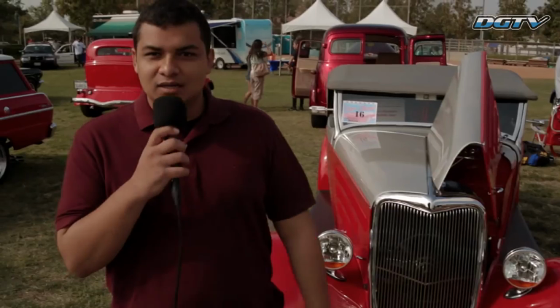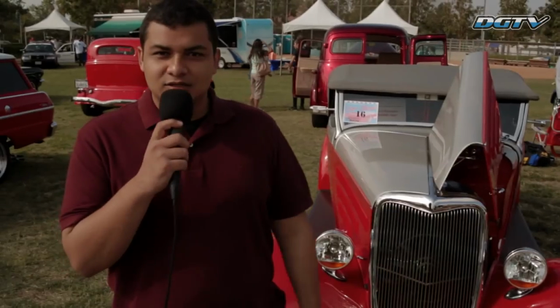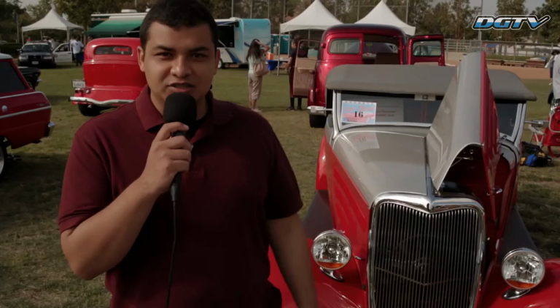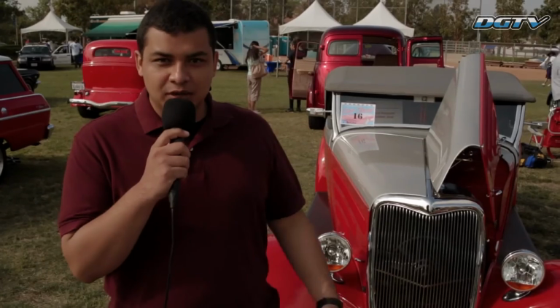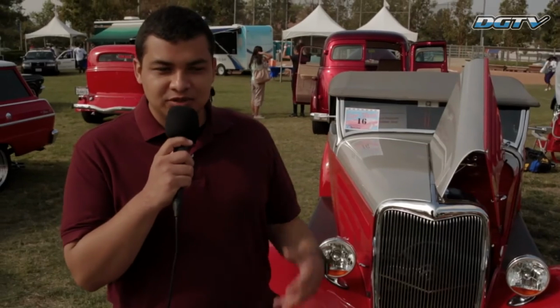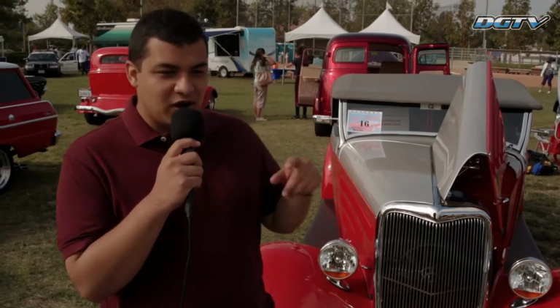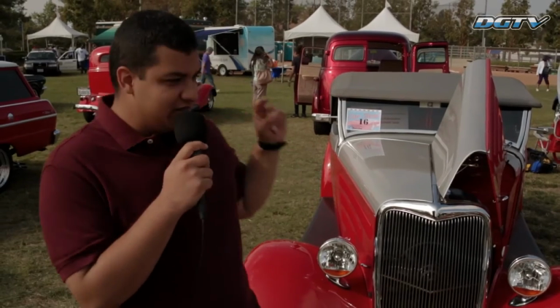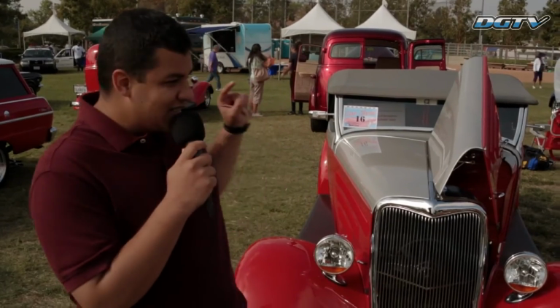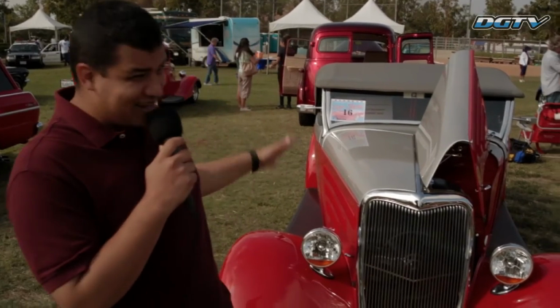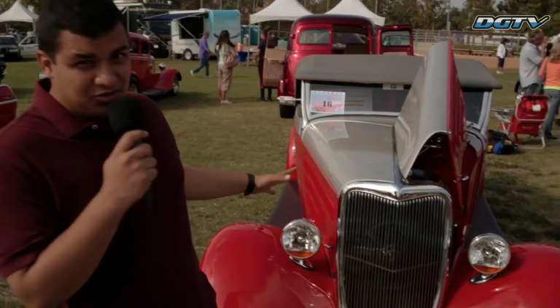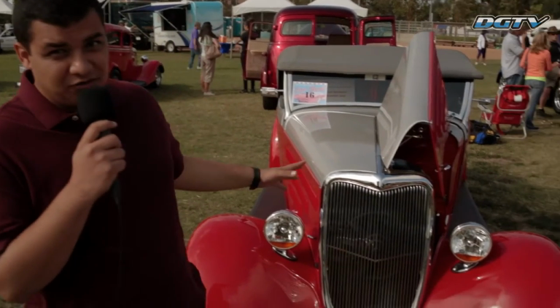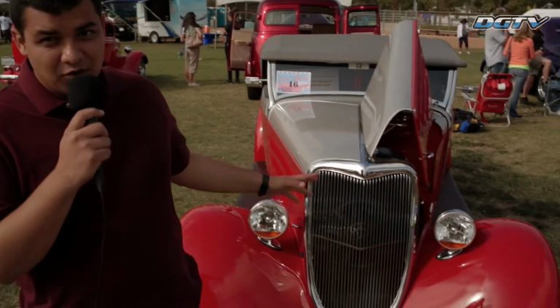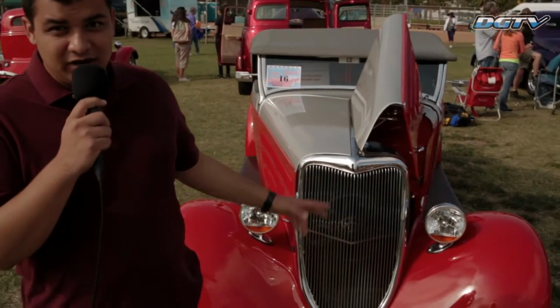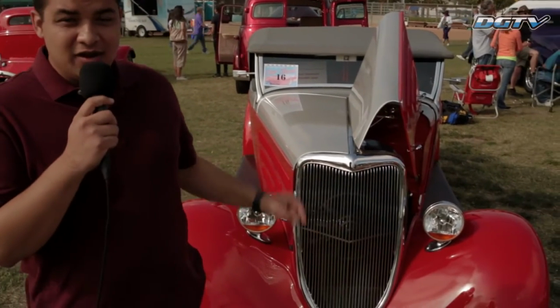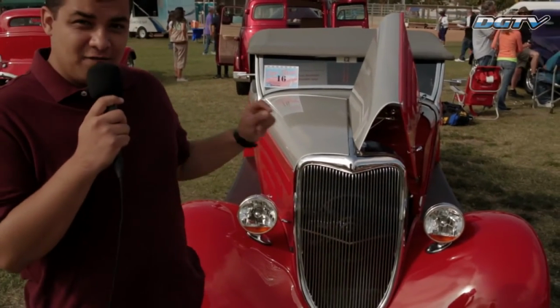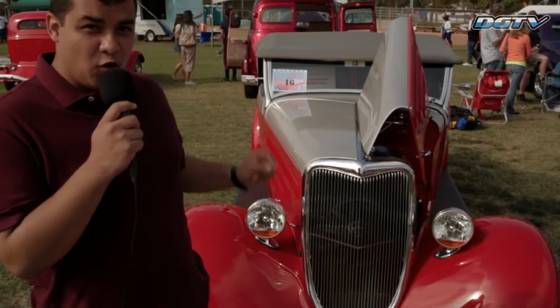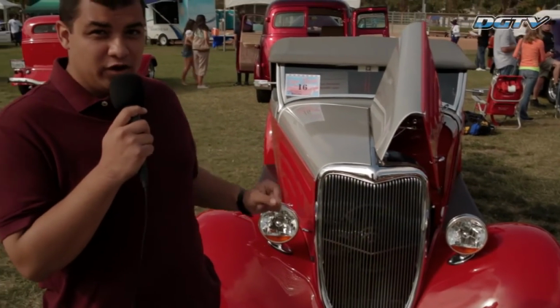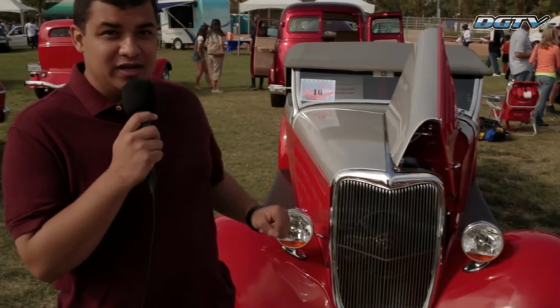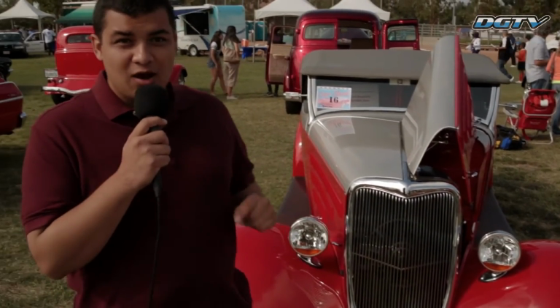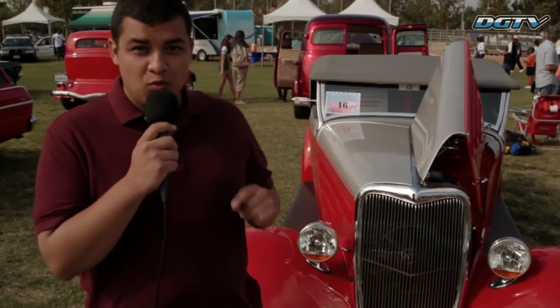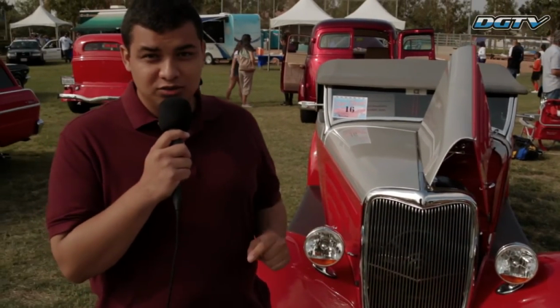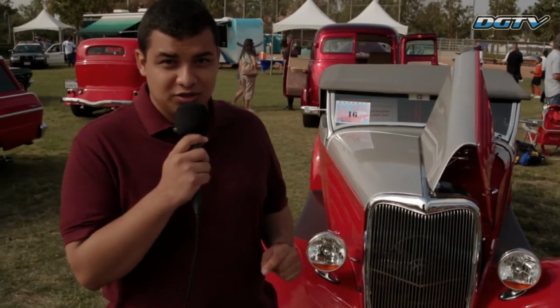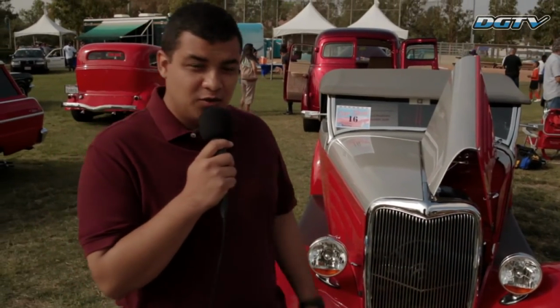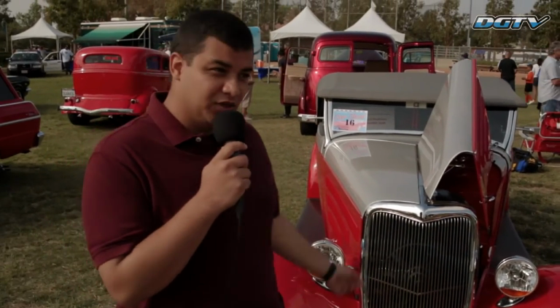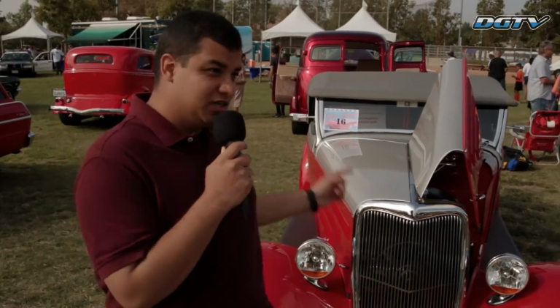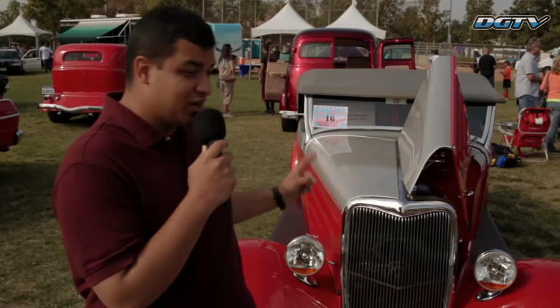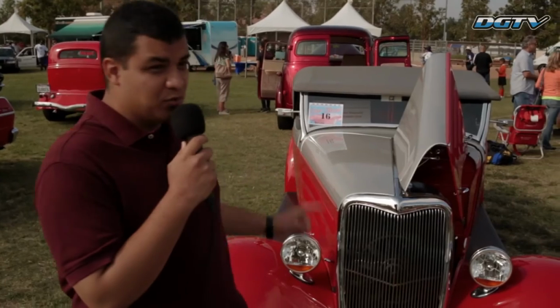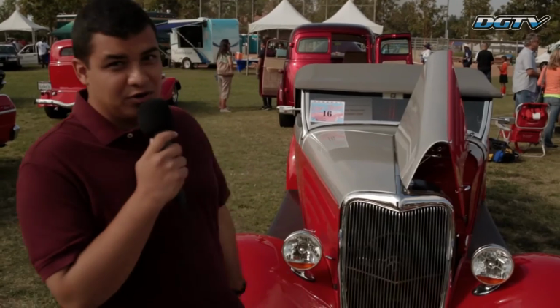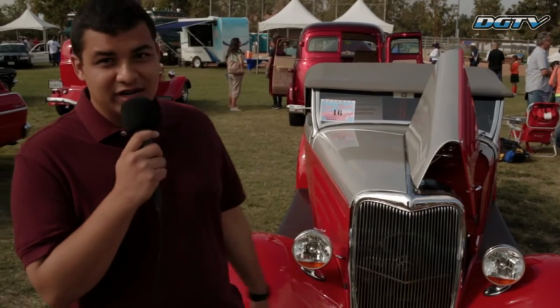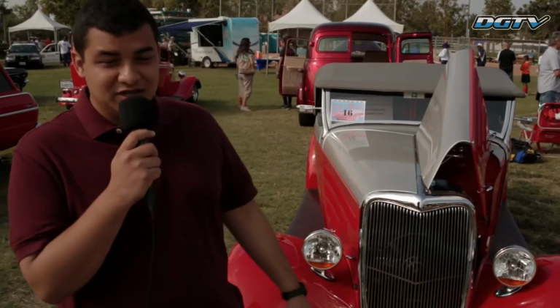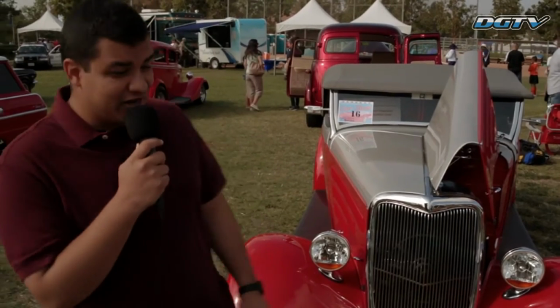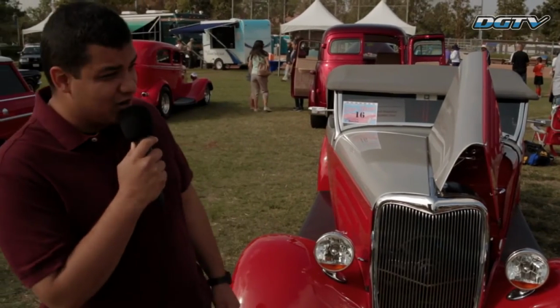I just stumbled upon this 1934 Ford Roadster with a Chevy motor in it. Check it out.